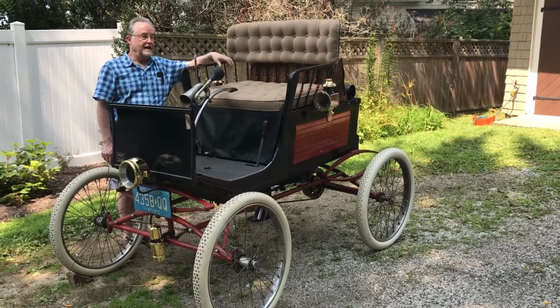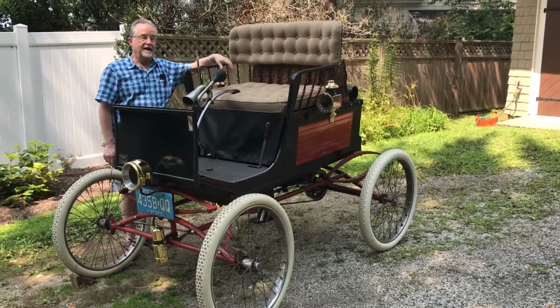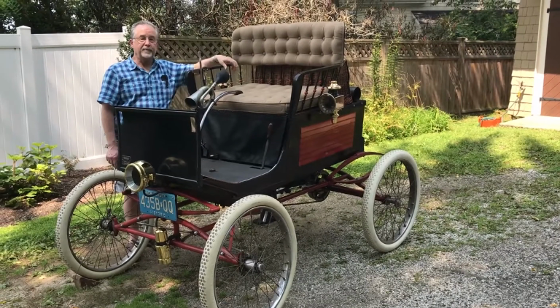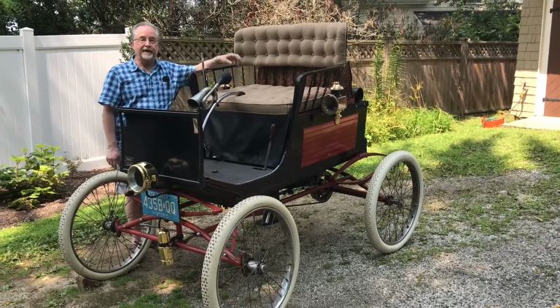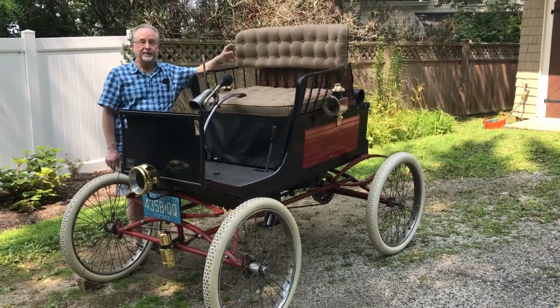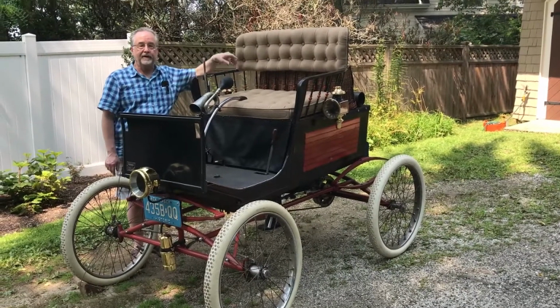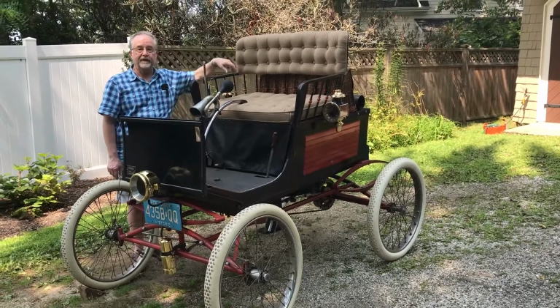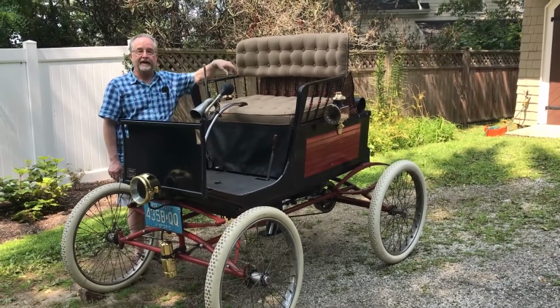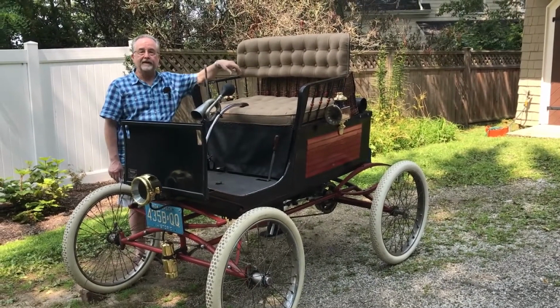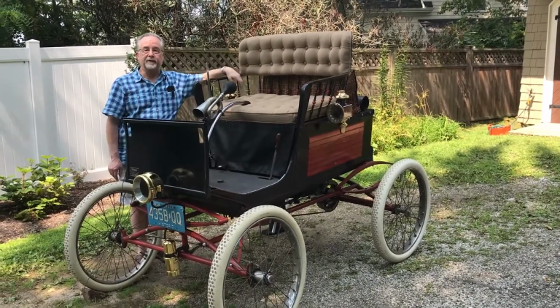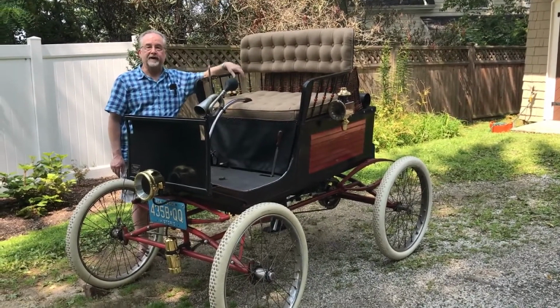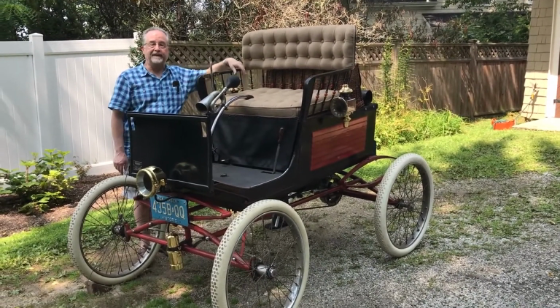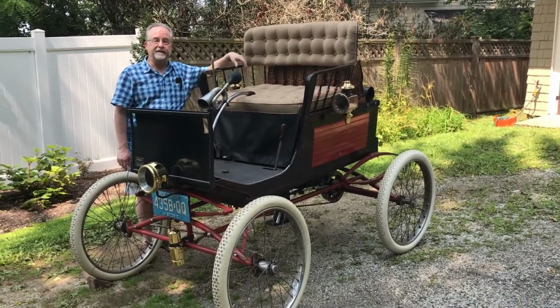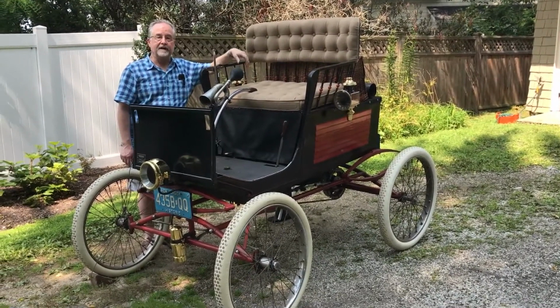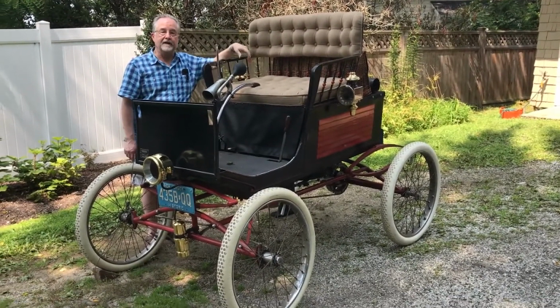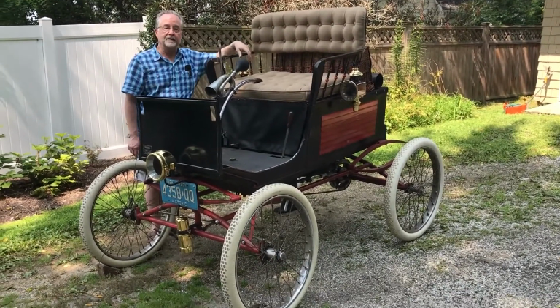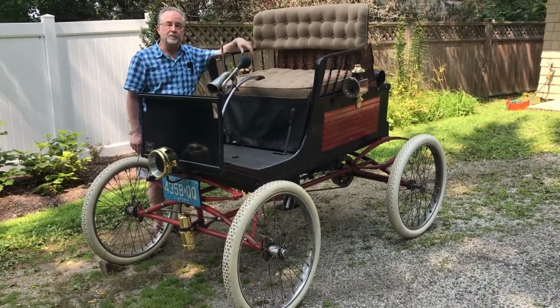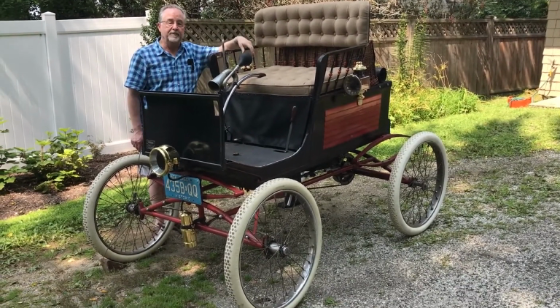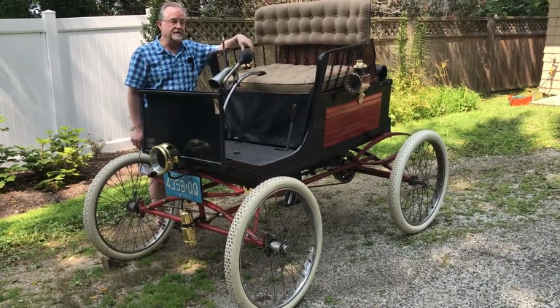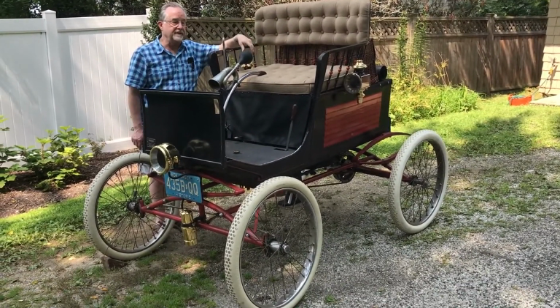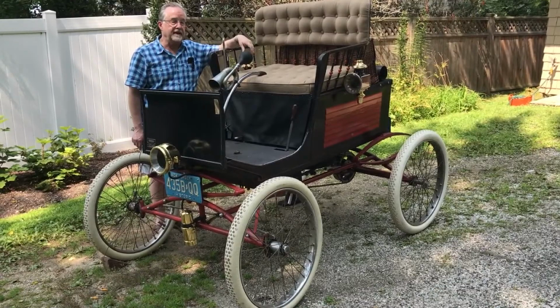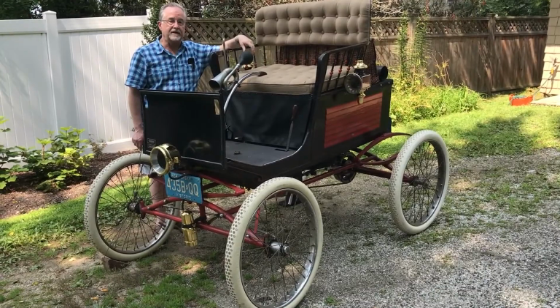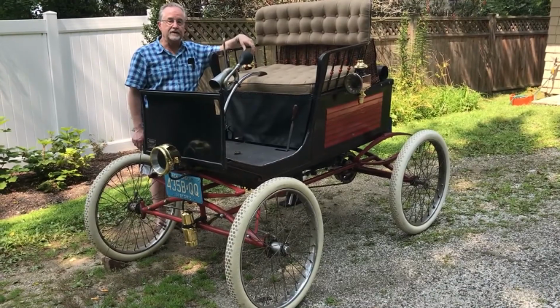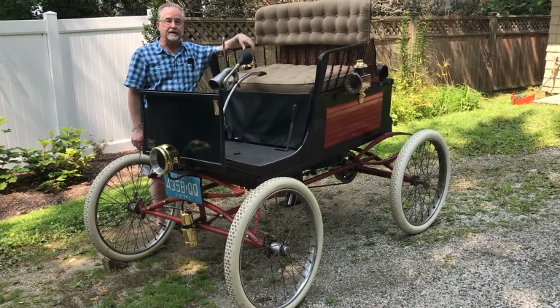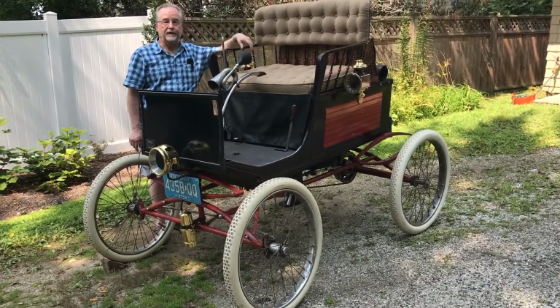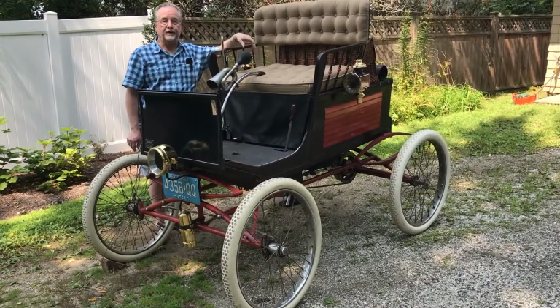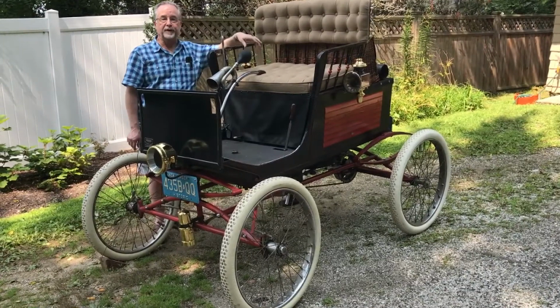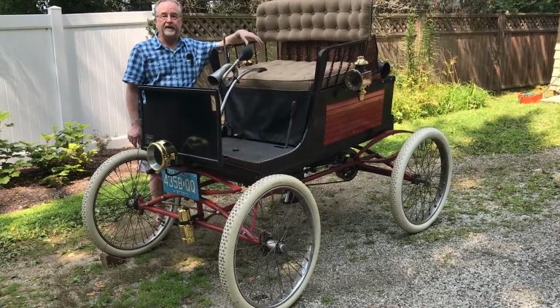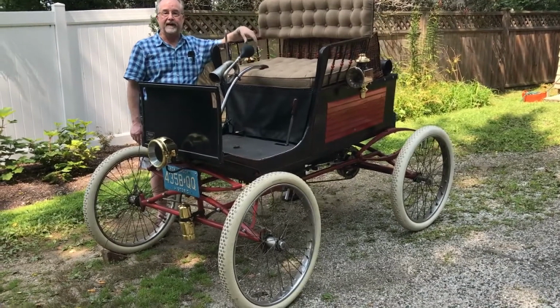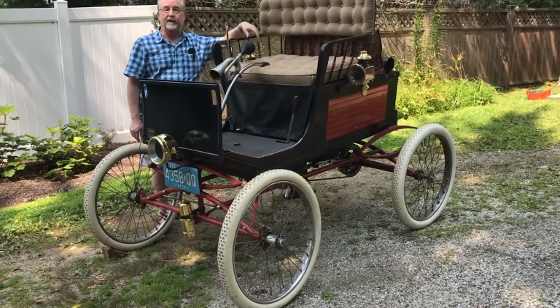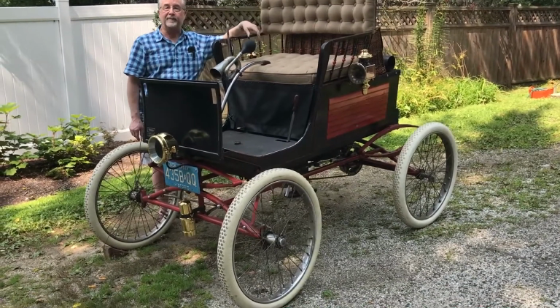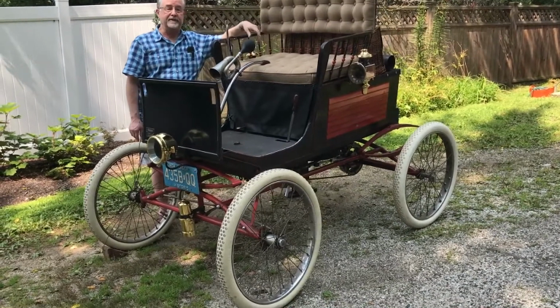Hi everybody, we're here today to look at my 1899 Locomobile, see it in action and learn a little bit about how it operates.